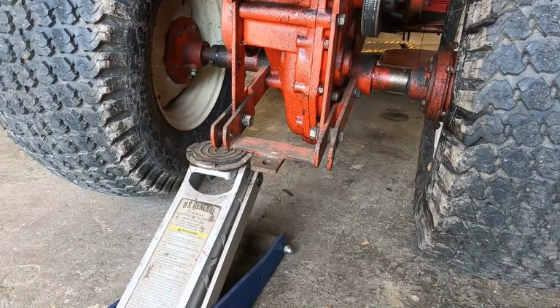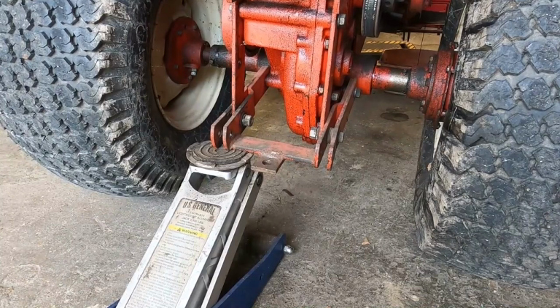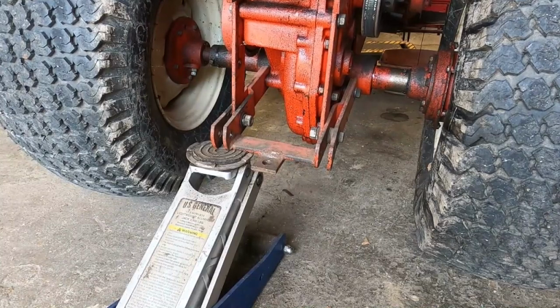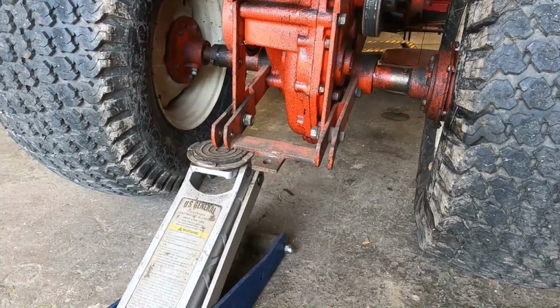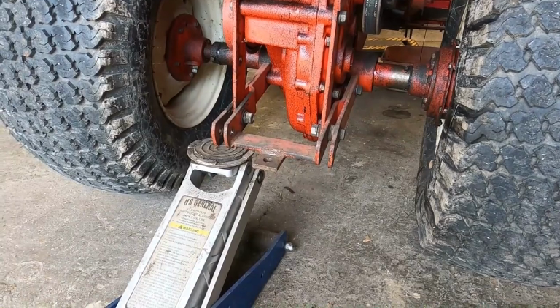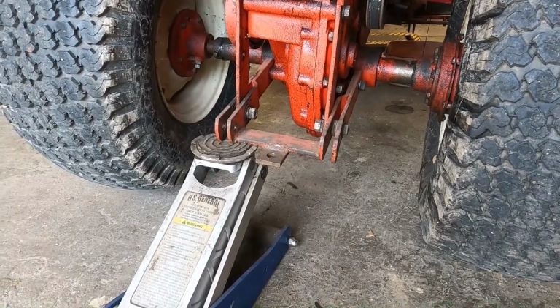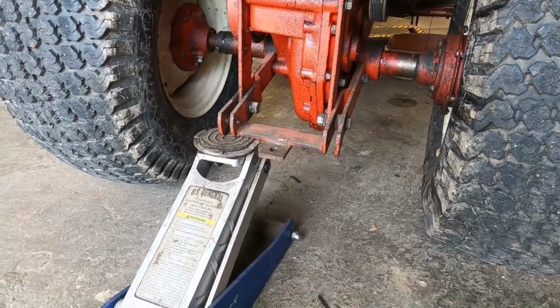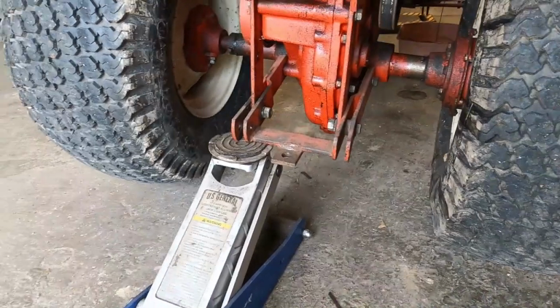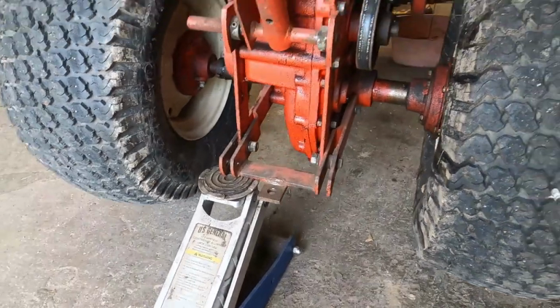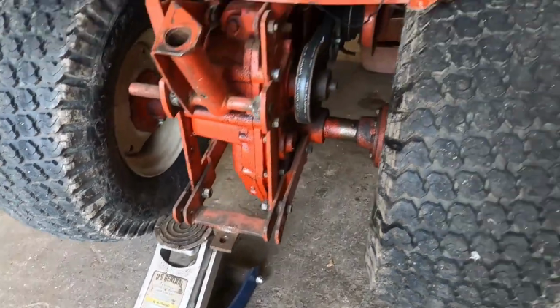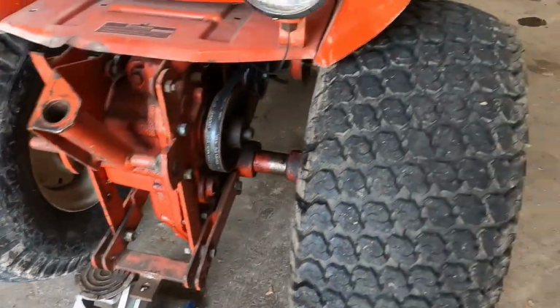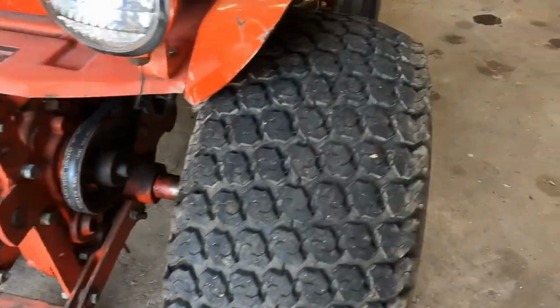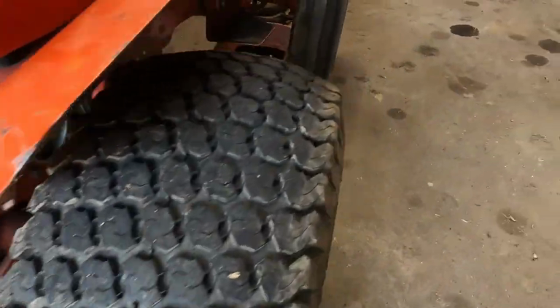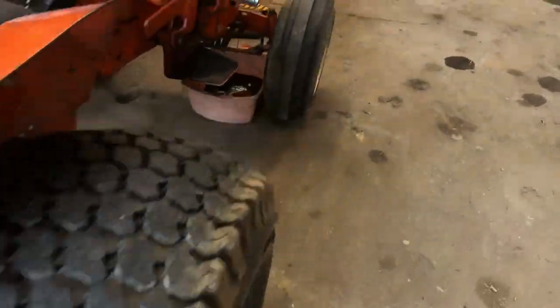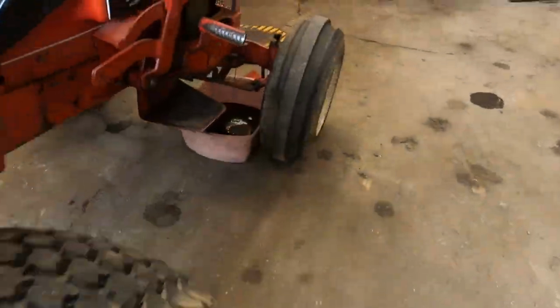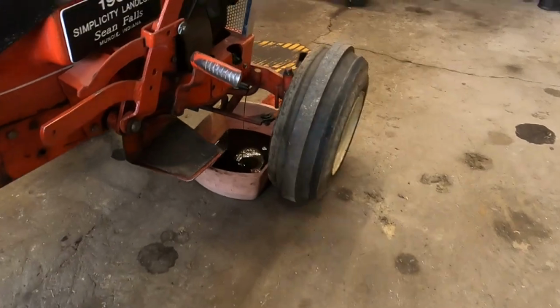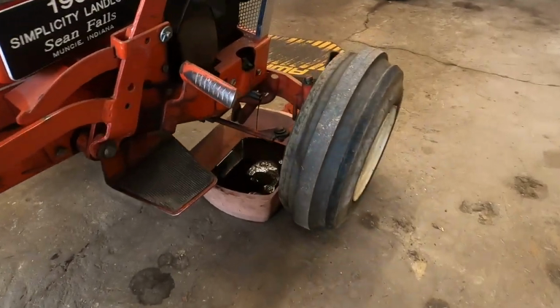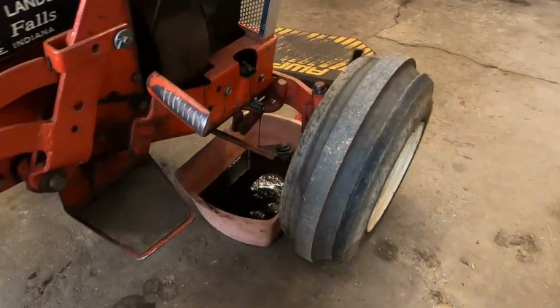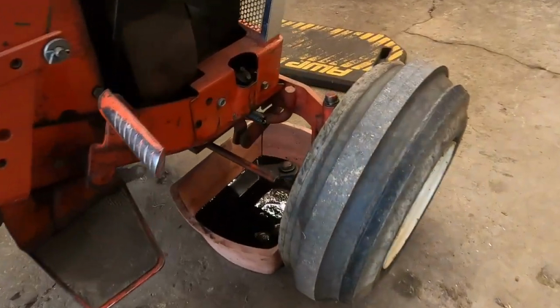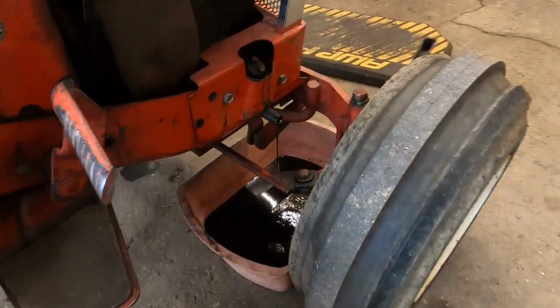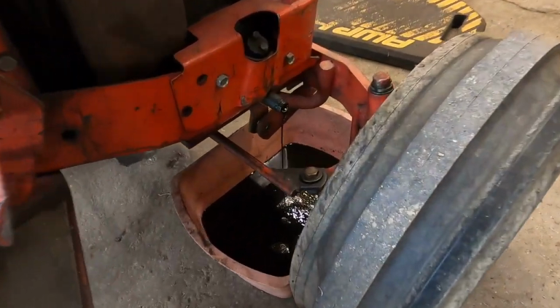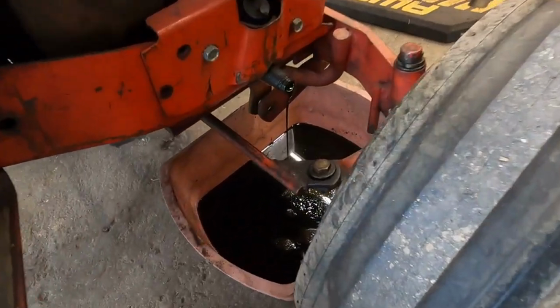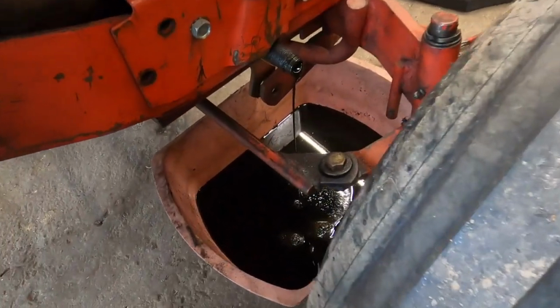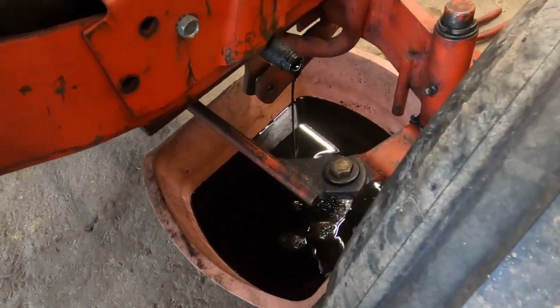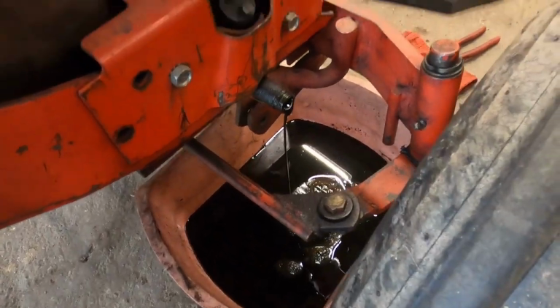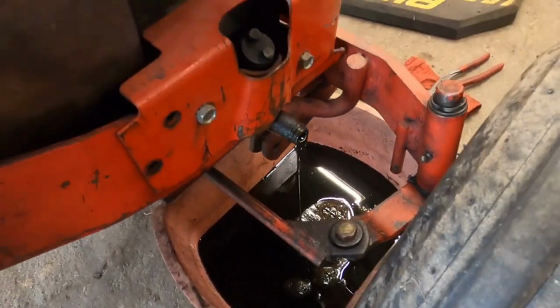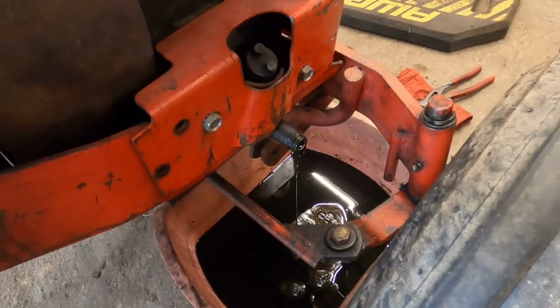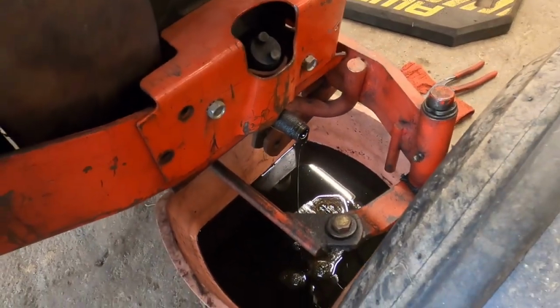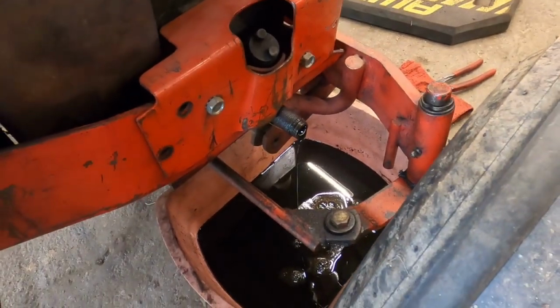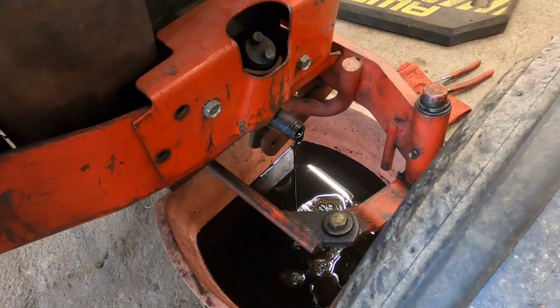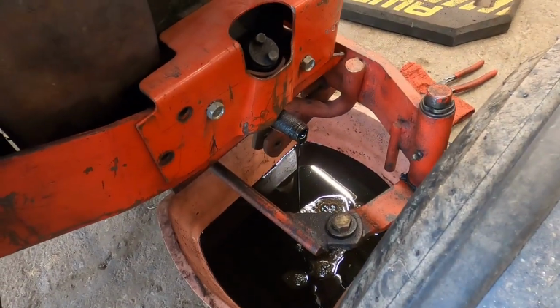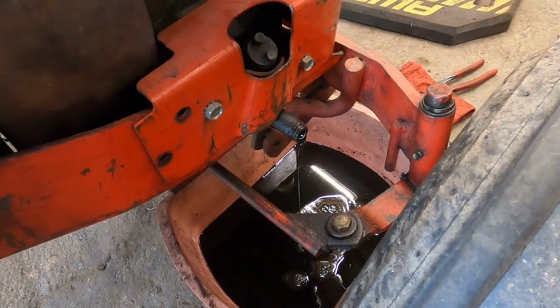Lift up on the left side — that allows you to get the majority of the oil out.